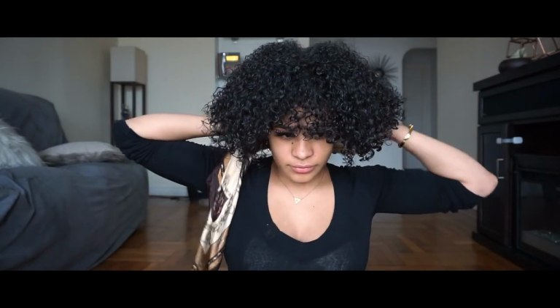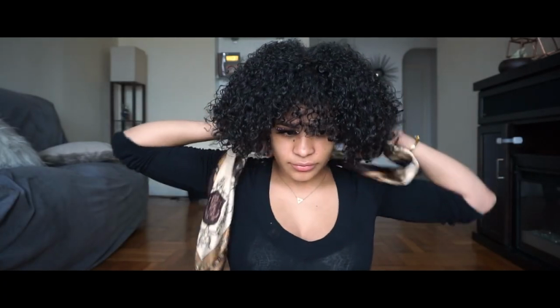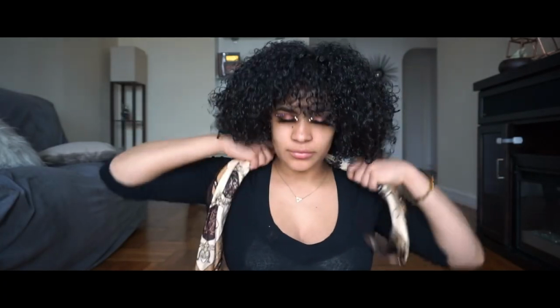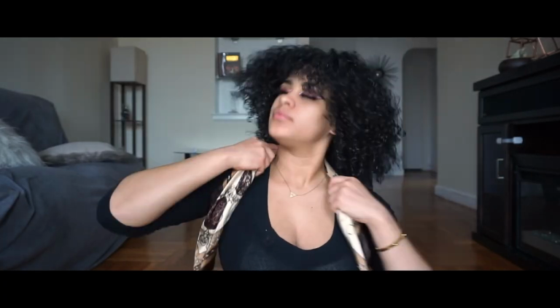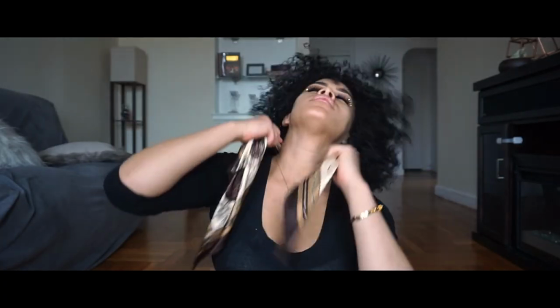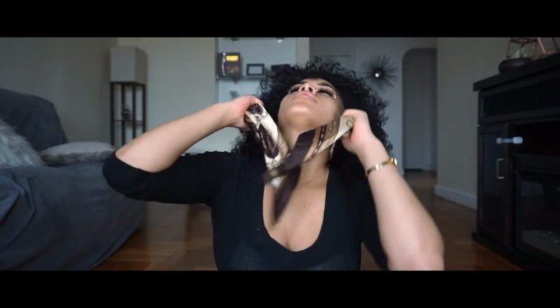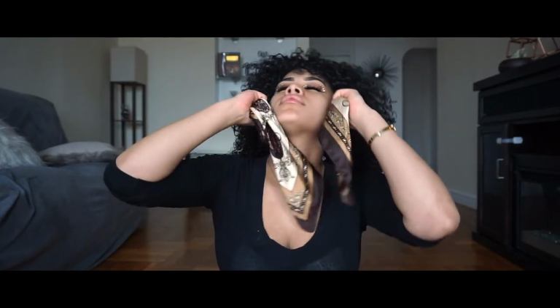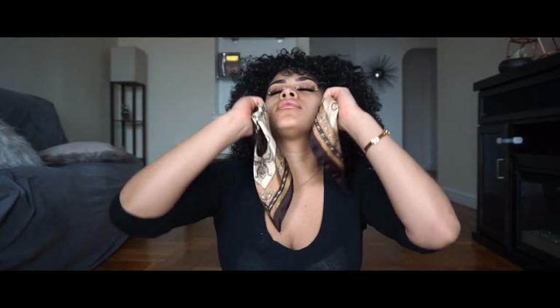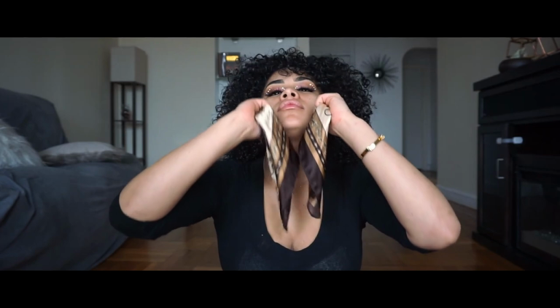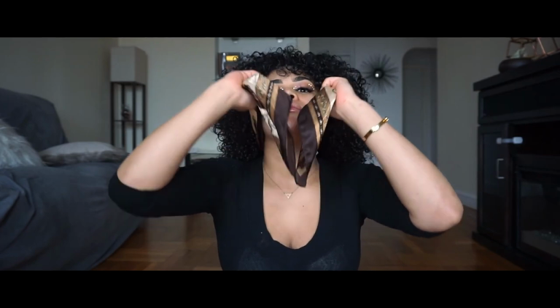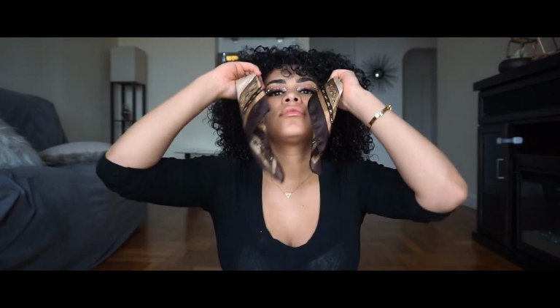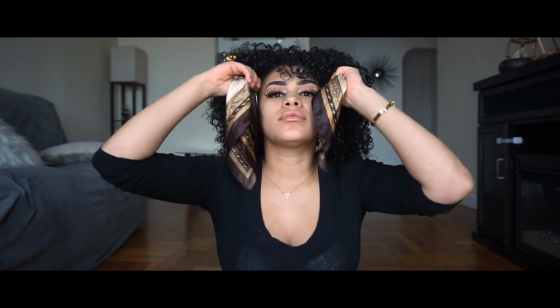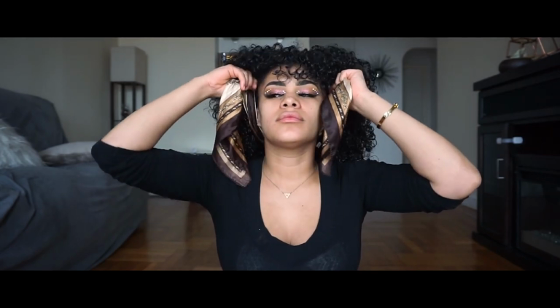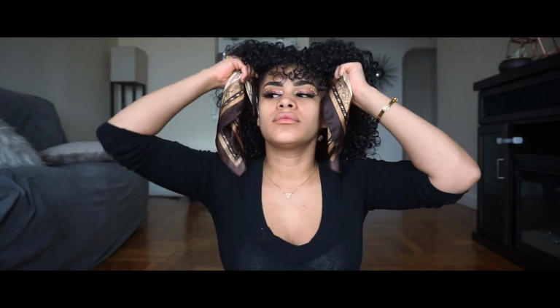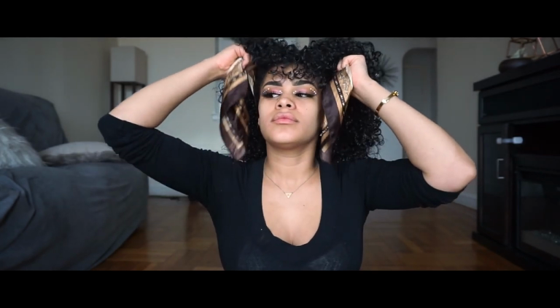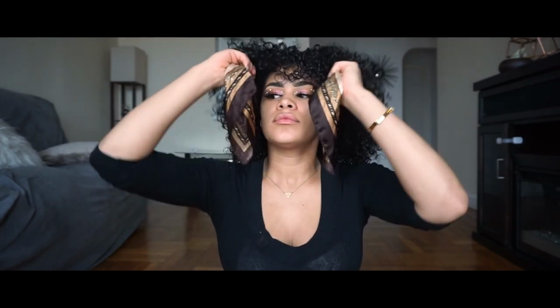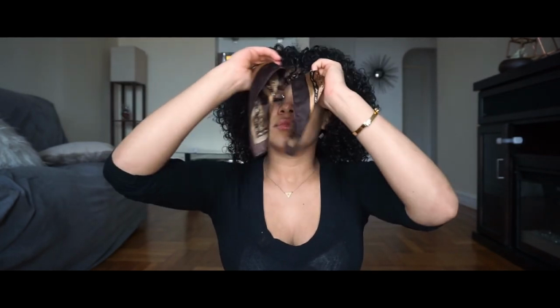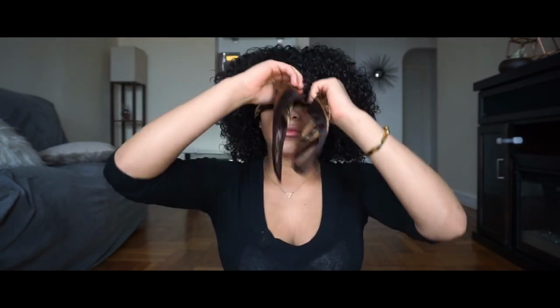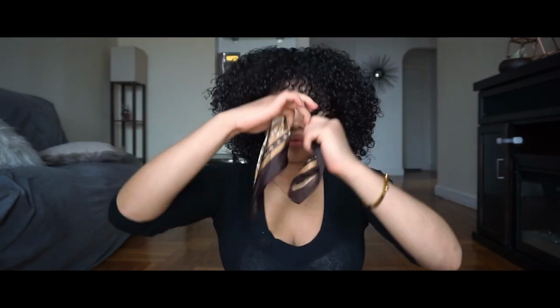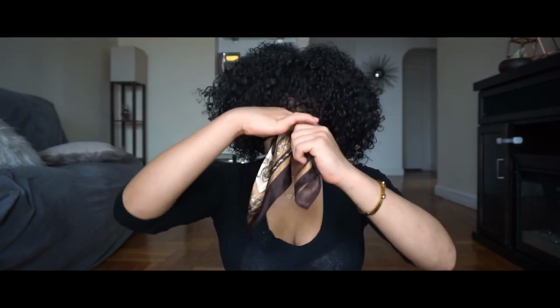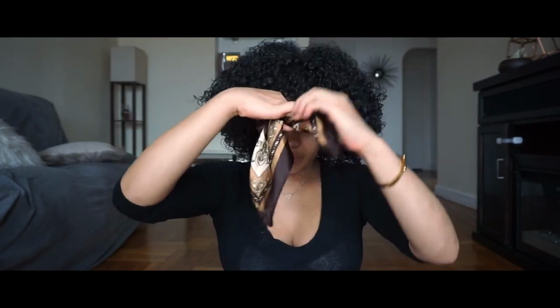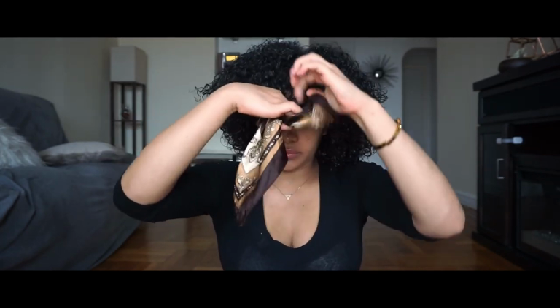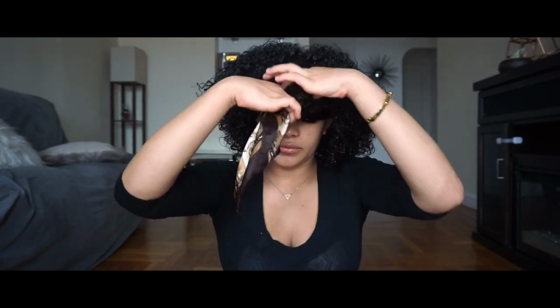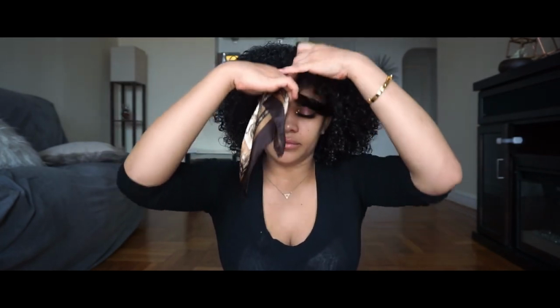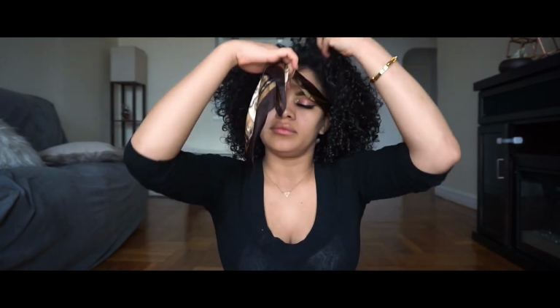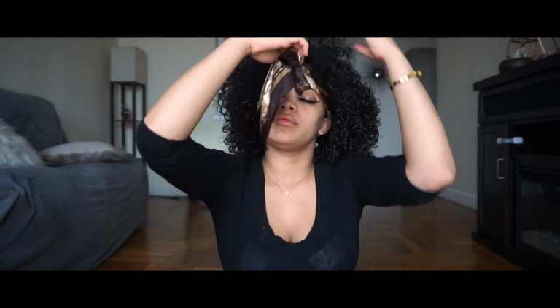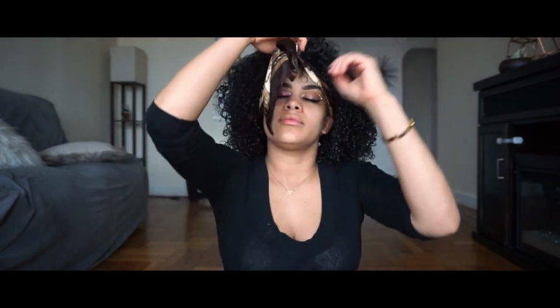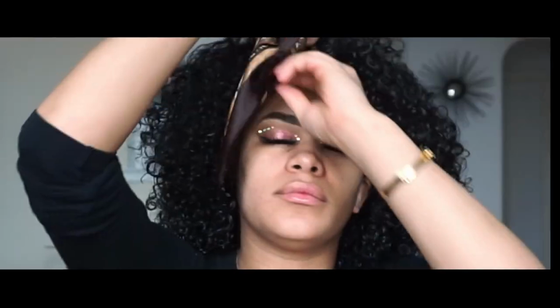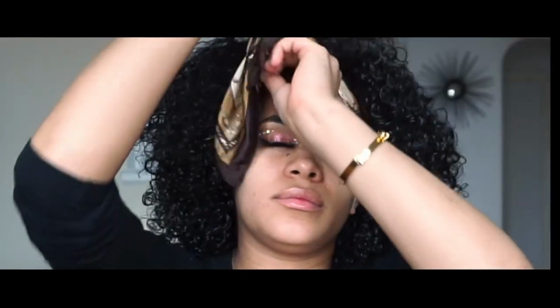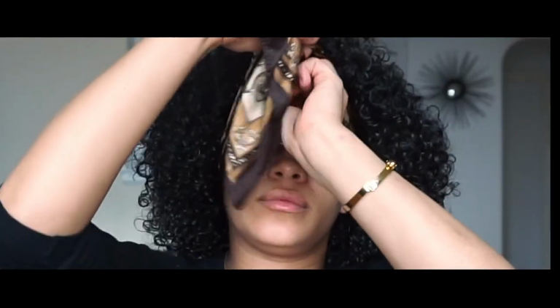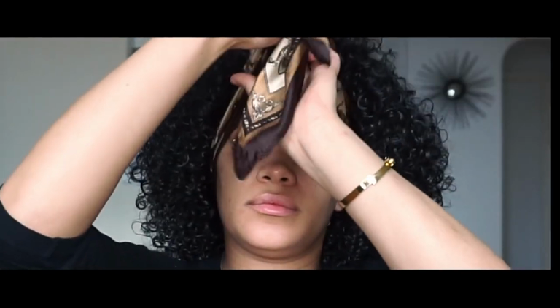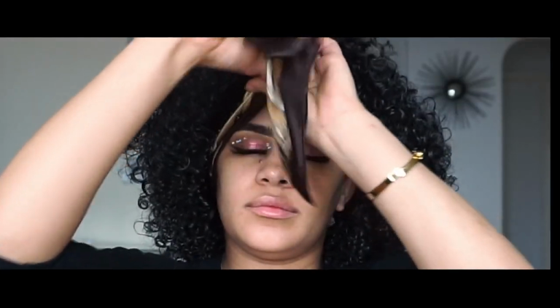The first thing that I like to do is grab a silk scarf to get my hair out of my way.